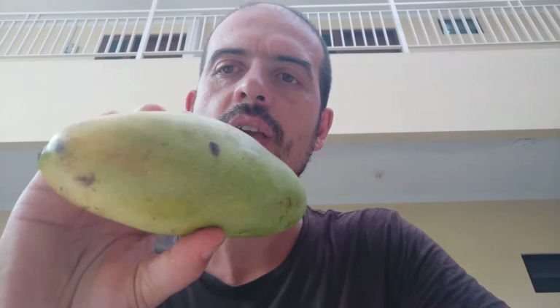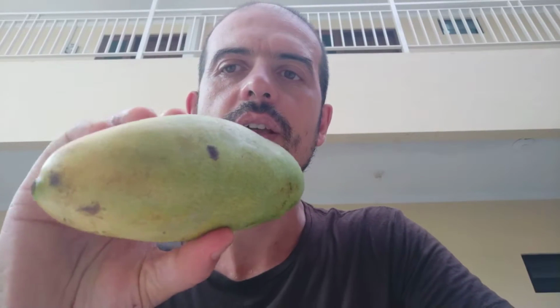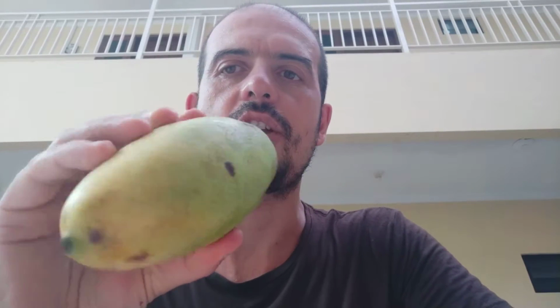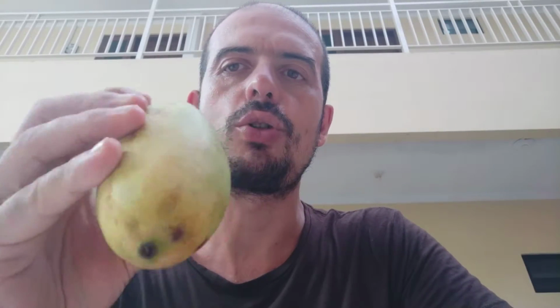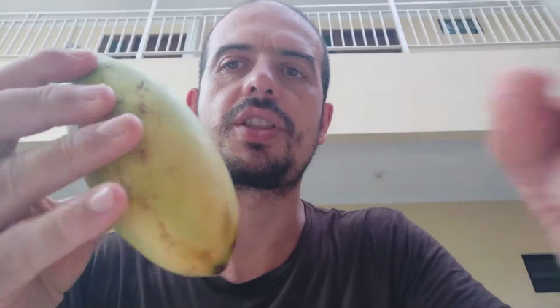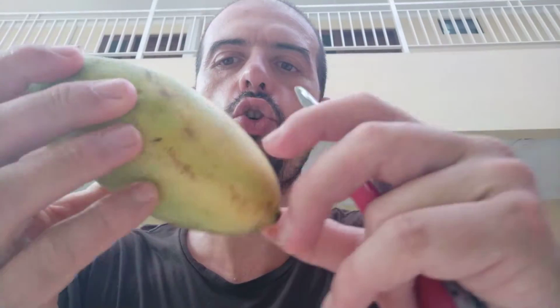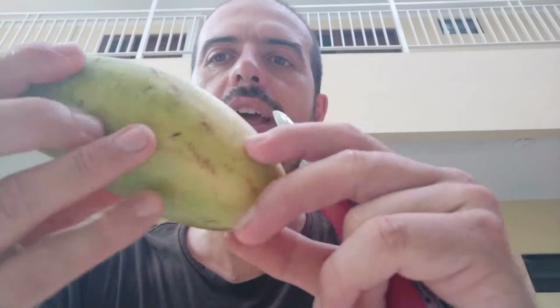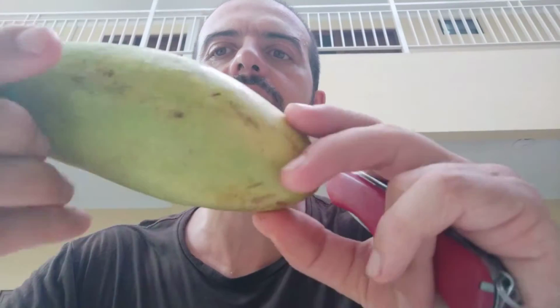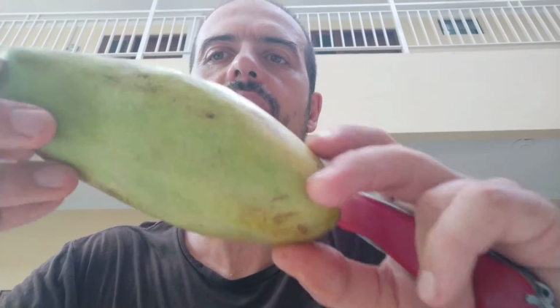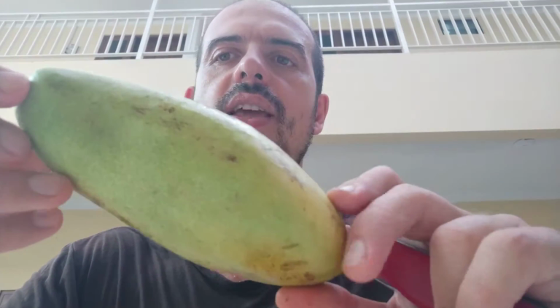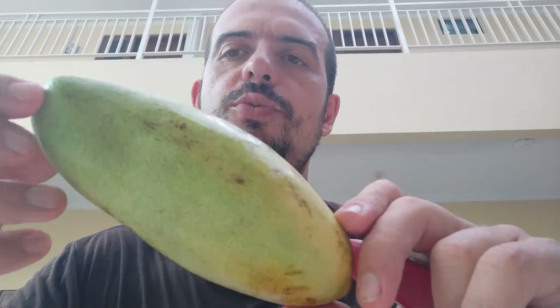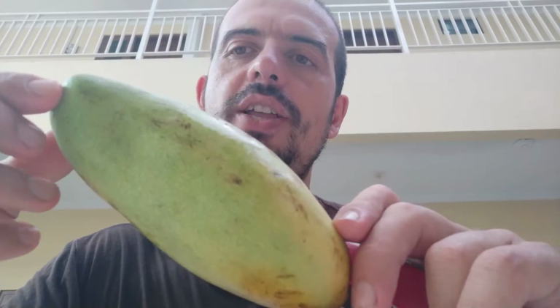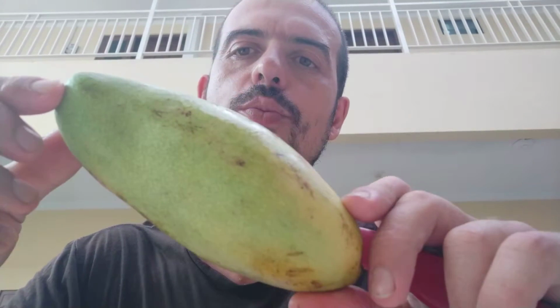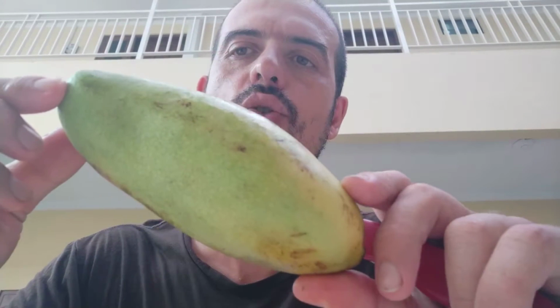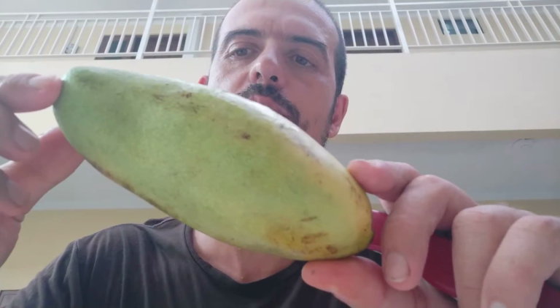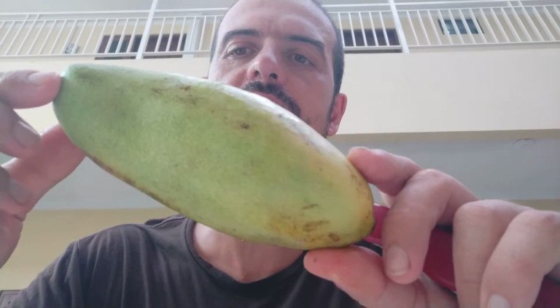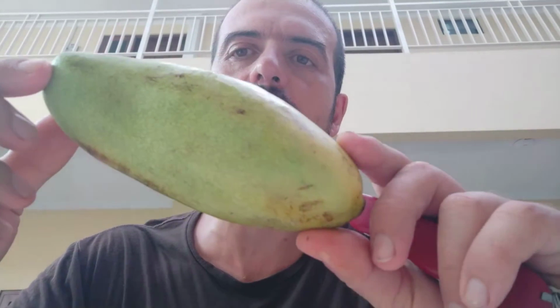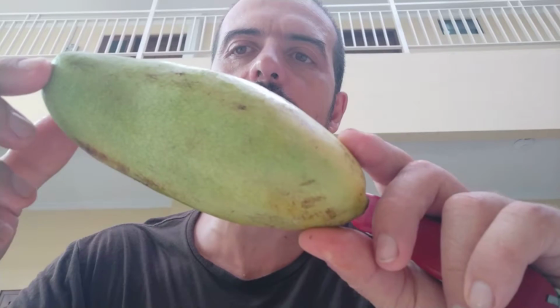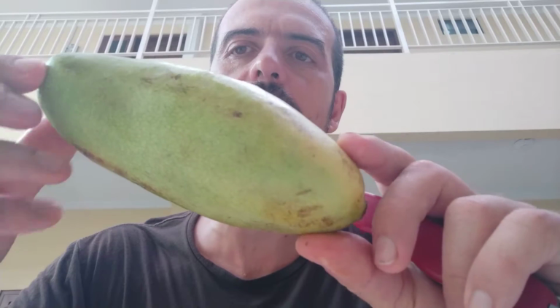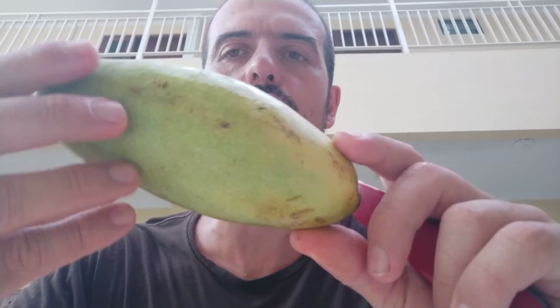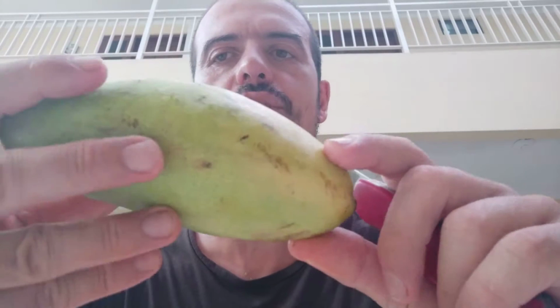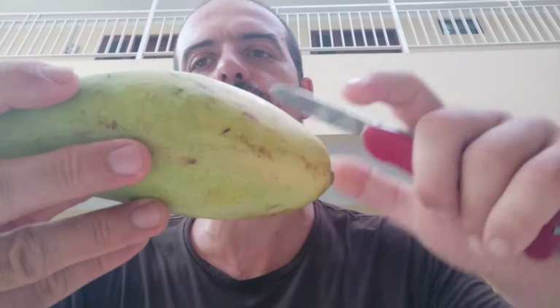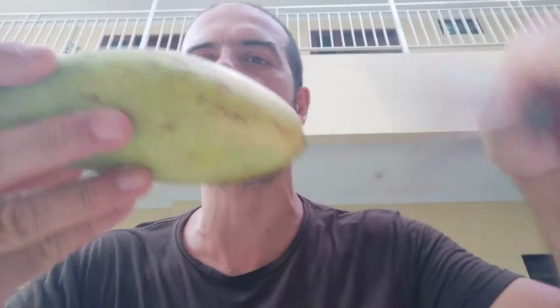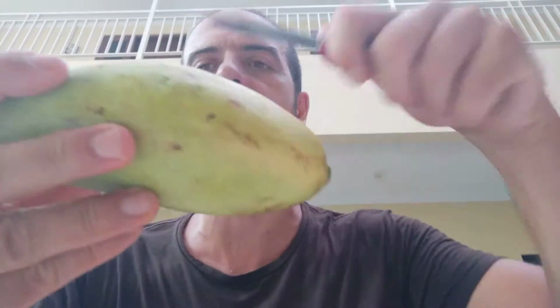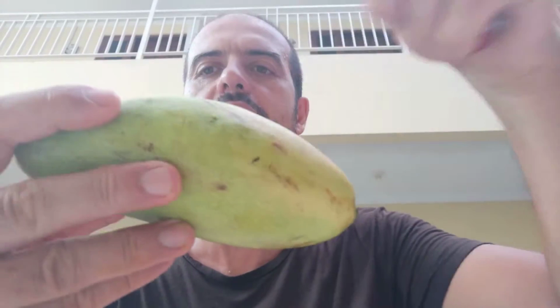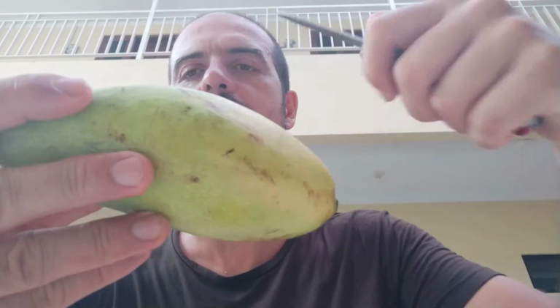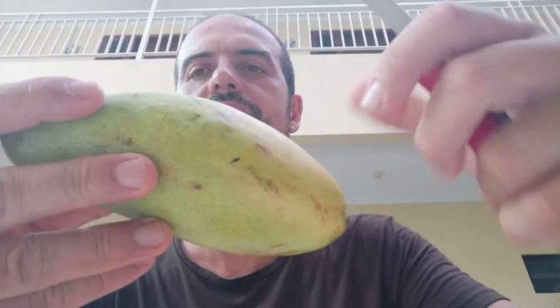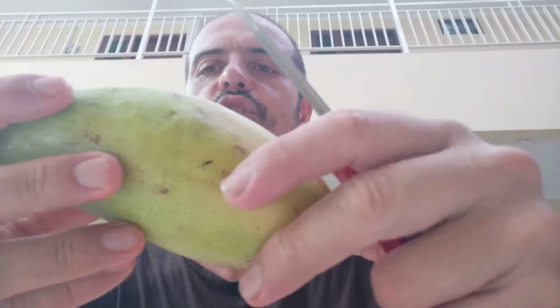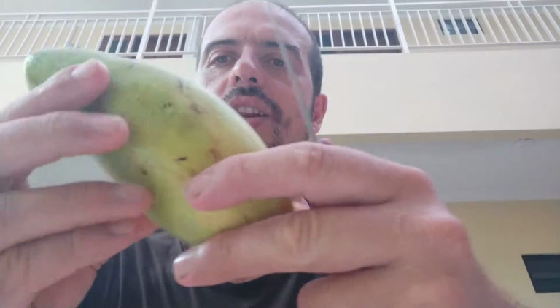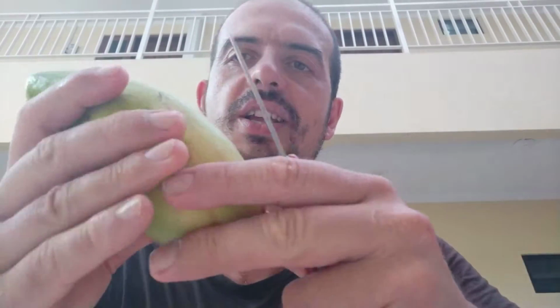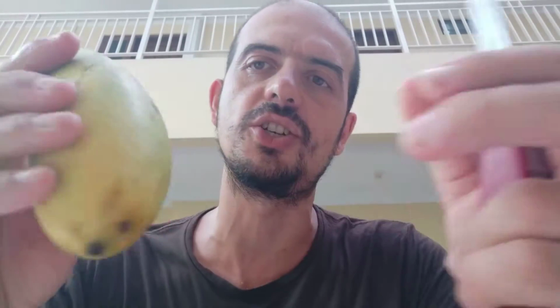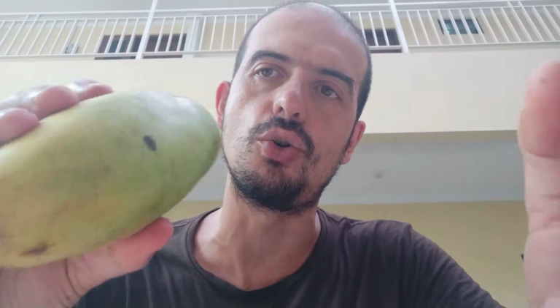They call it the Kolek, and they explained to me that Kolek means 'baby,' because it looks like a baby in swaddling clothes.